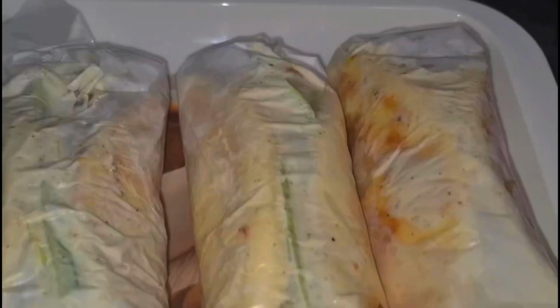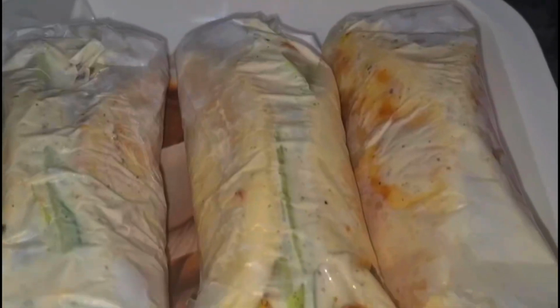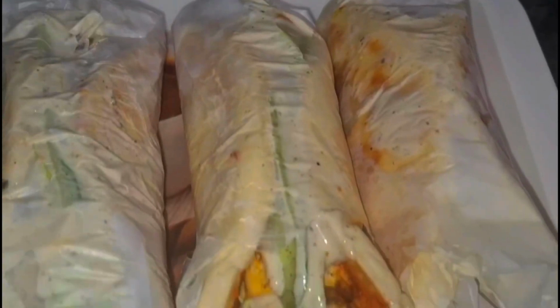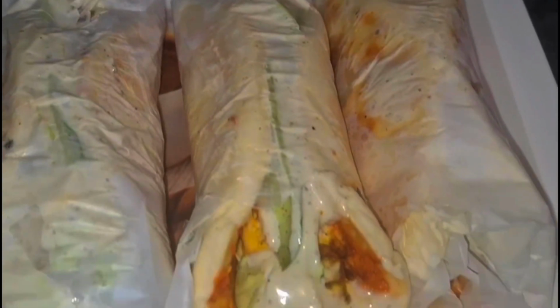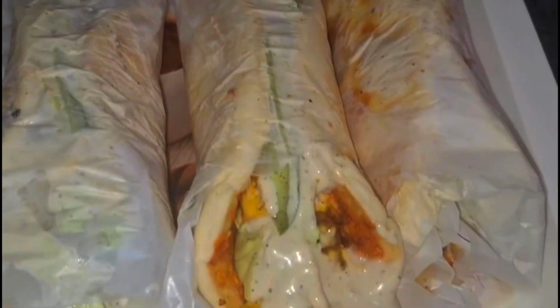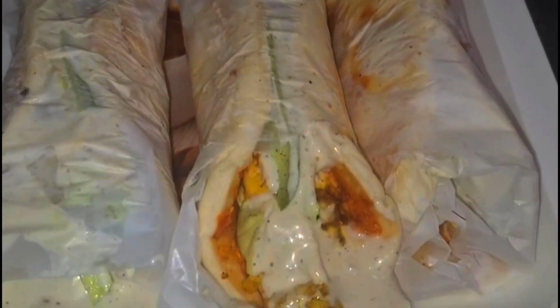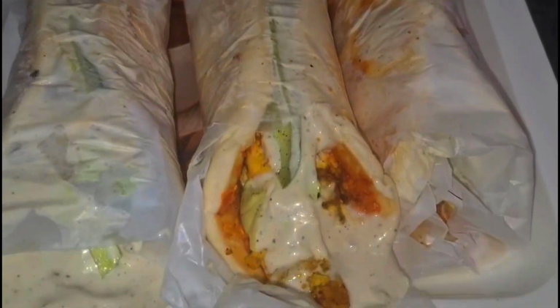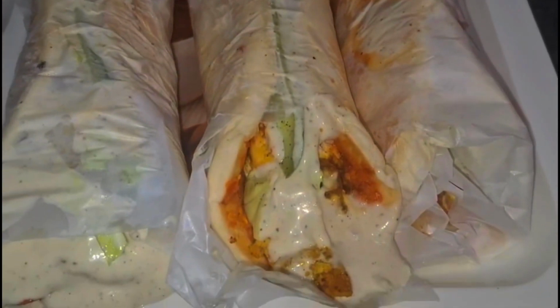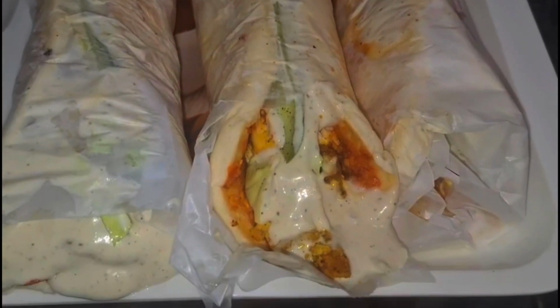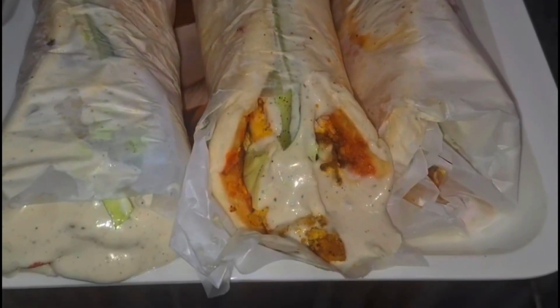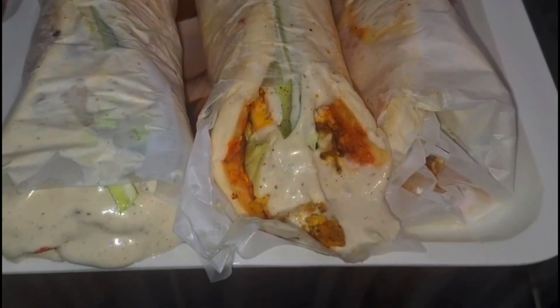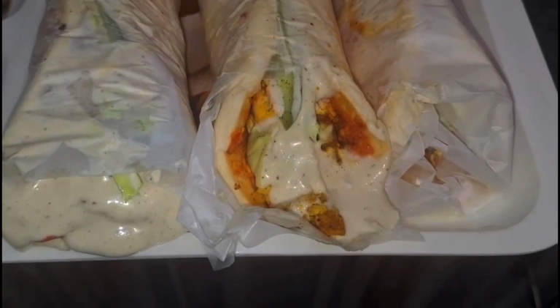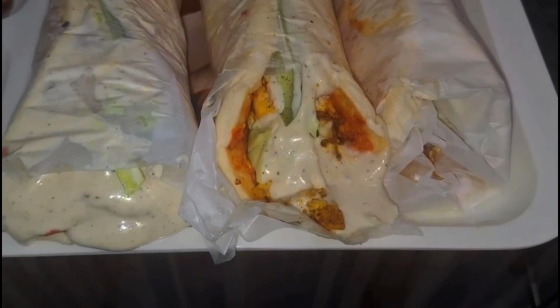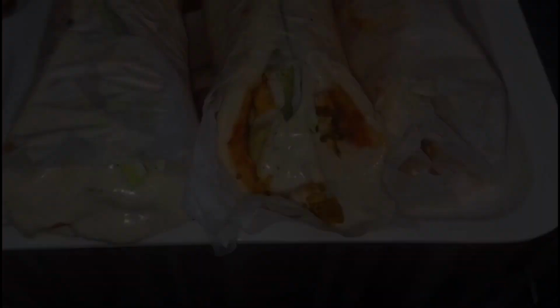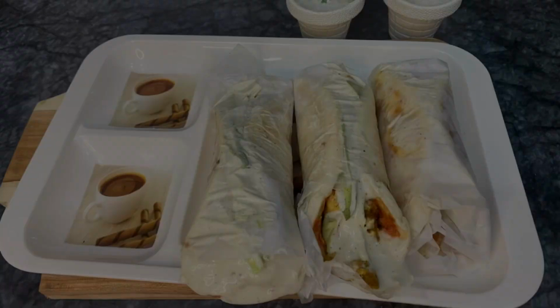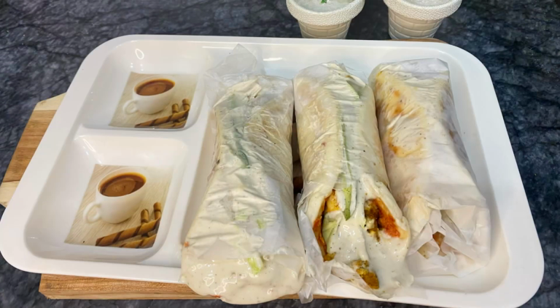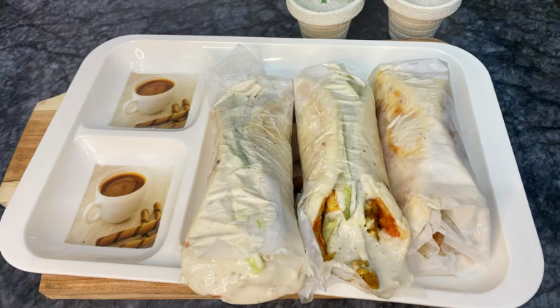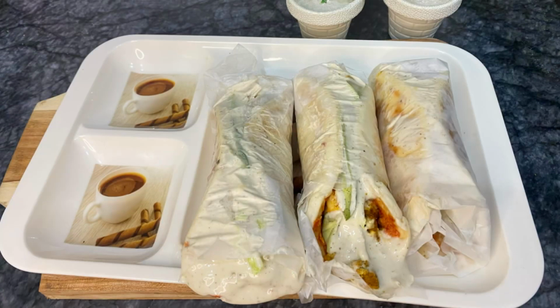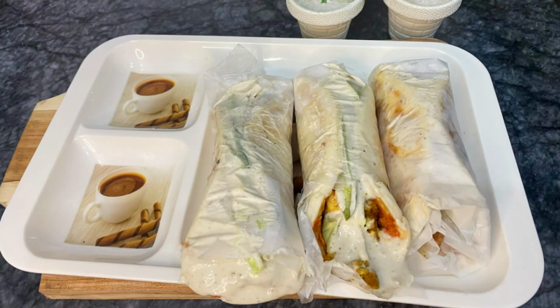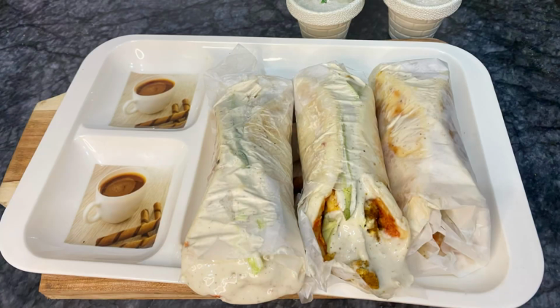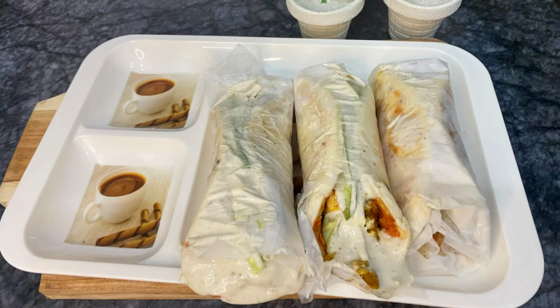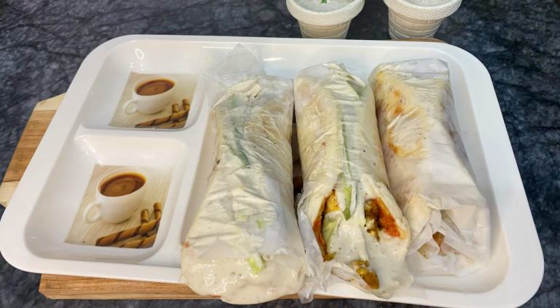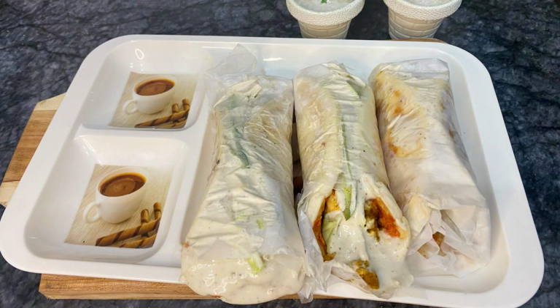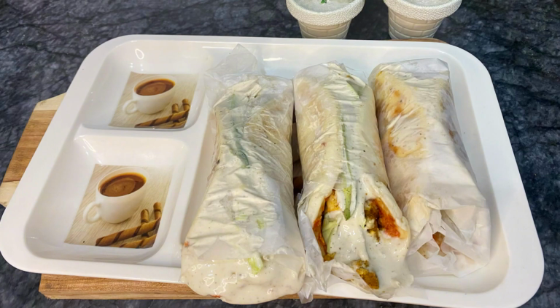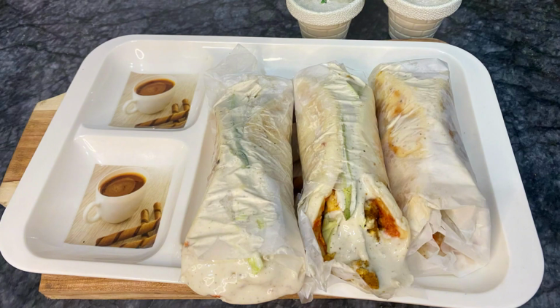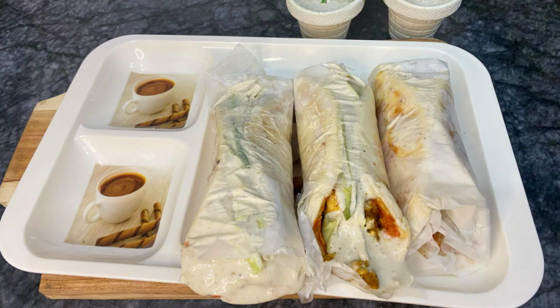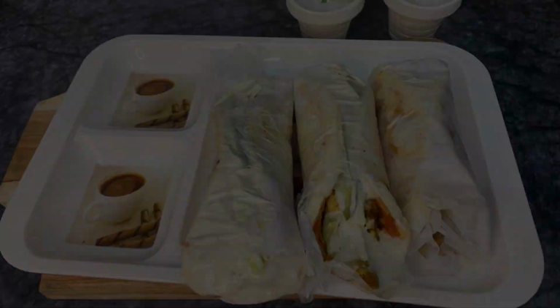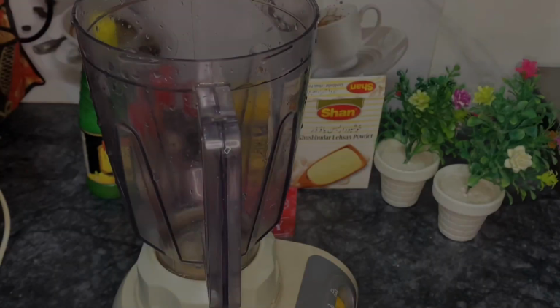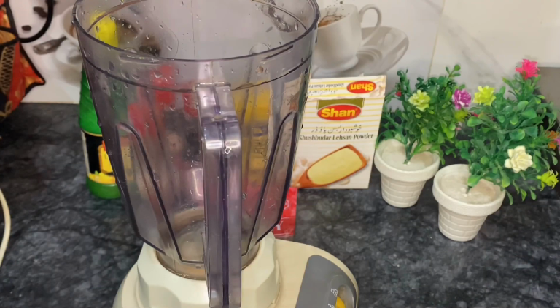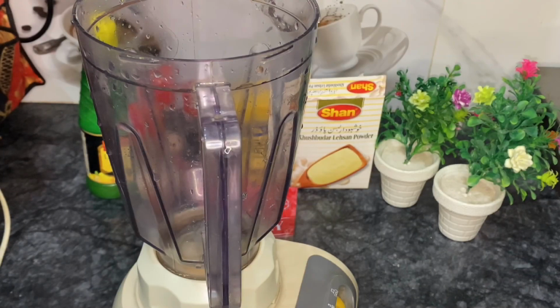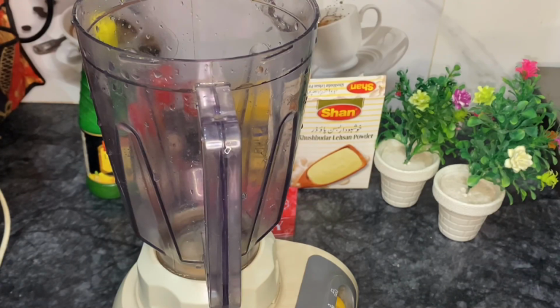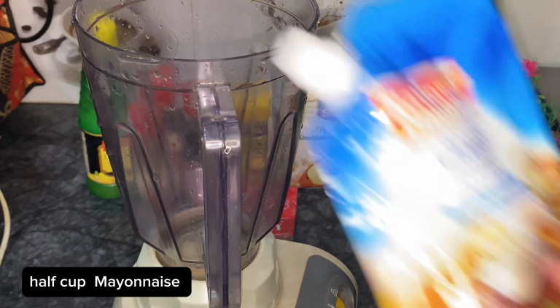As-salamu alaykum, you are watching Flavorful Kitchen and I am Chef Limbera. Today we are going to make a commercial level Shawarma recipe.